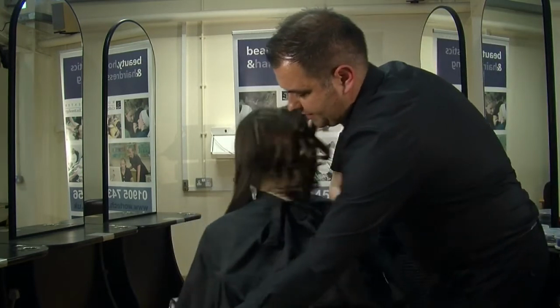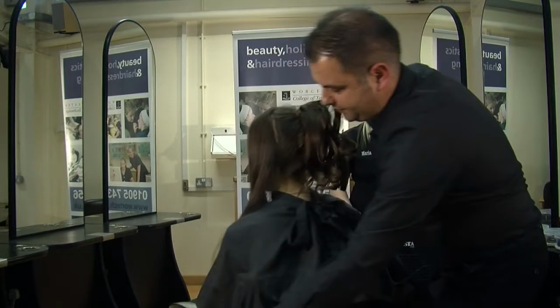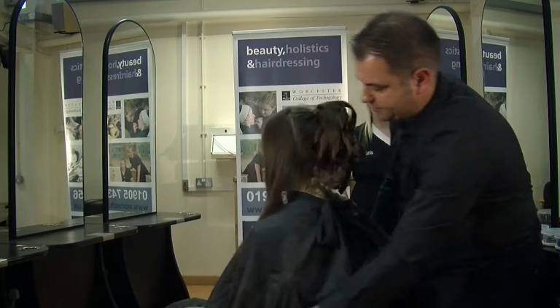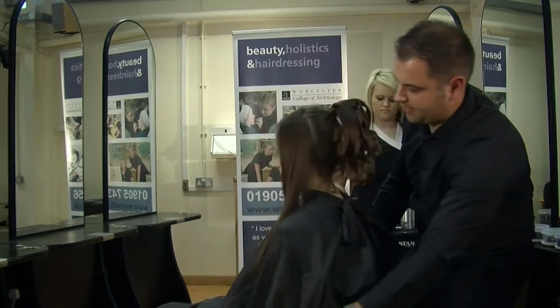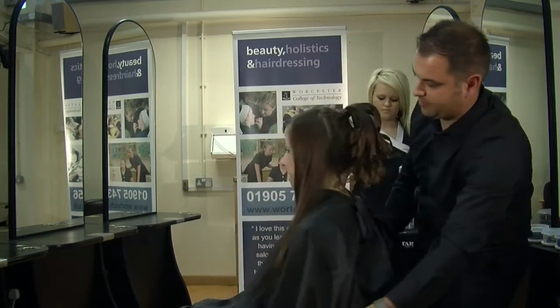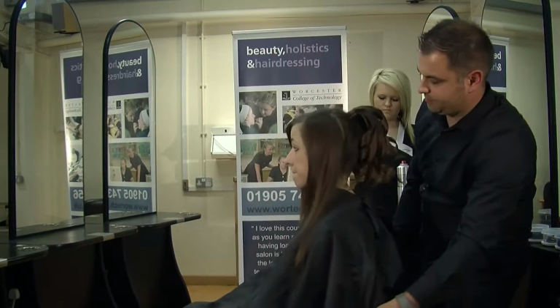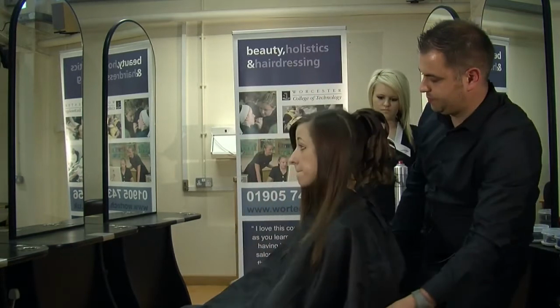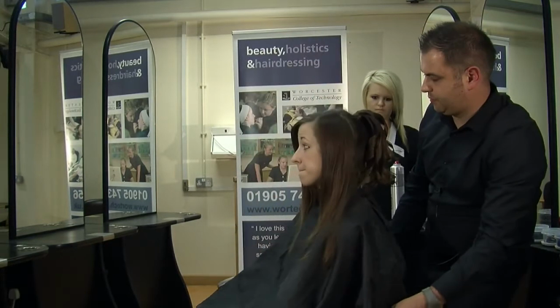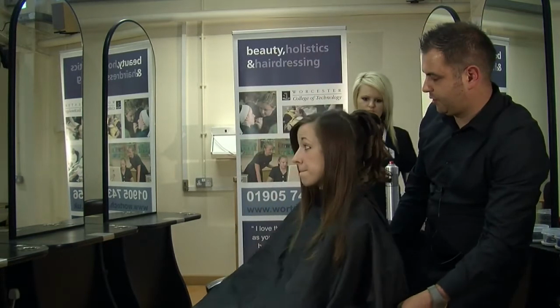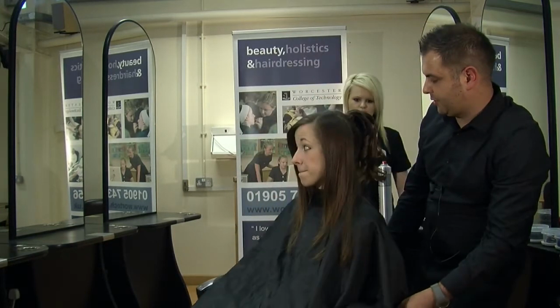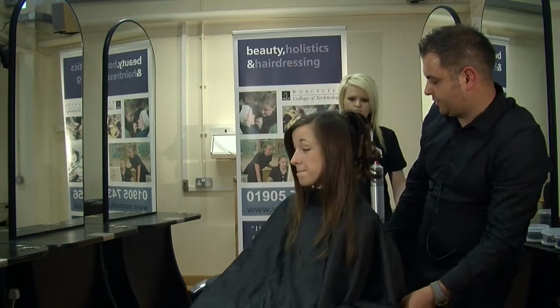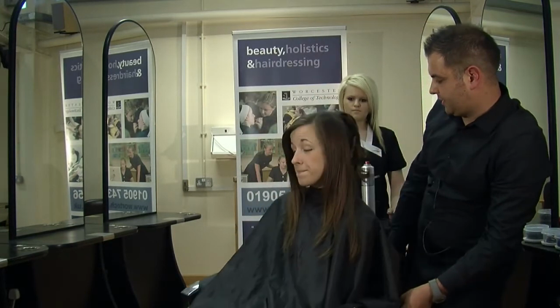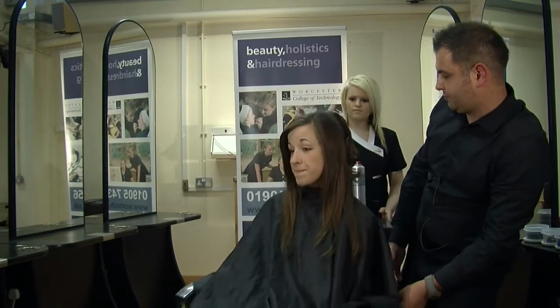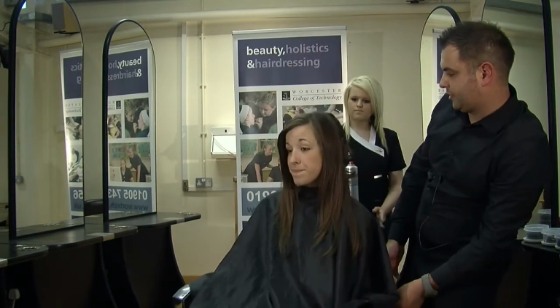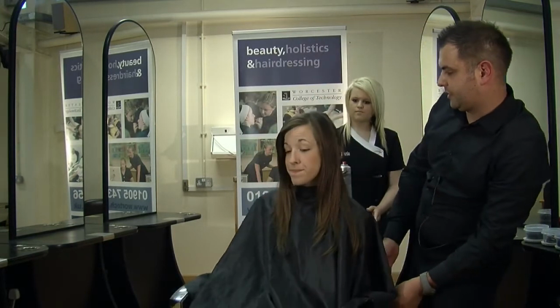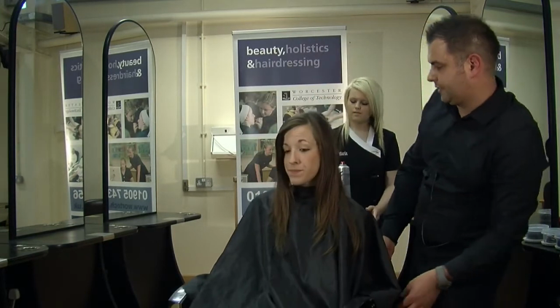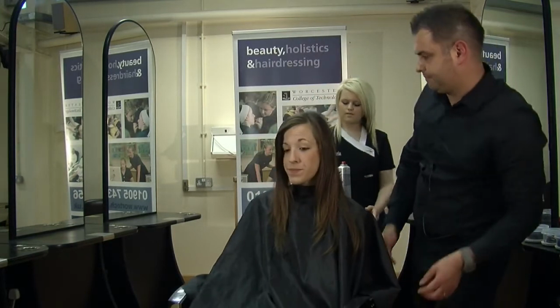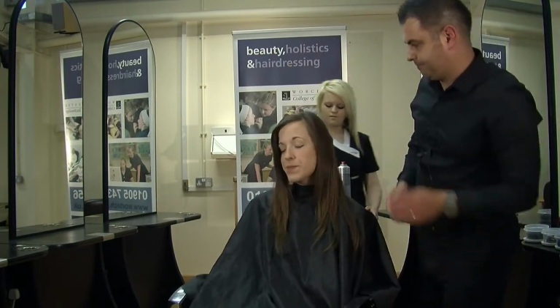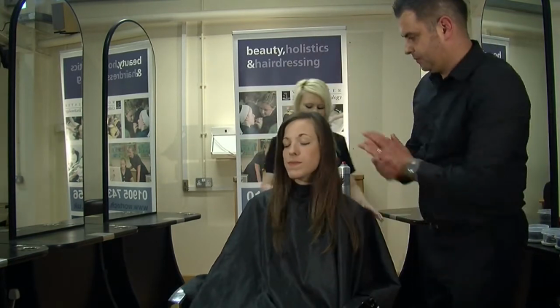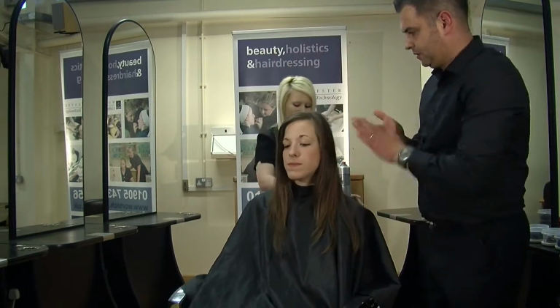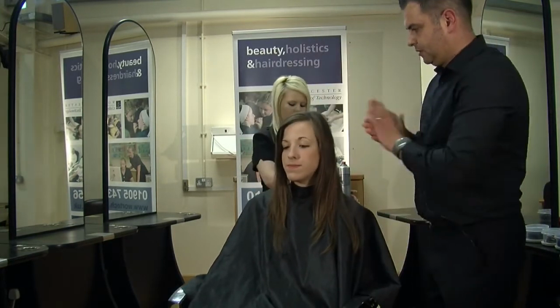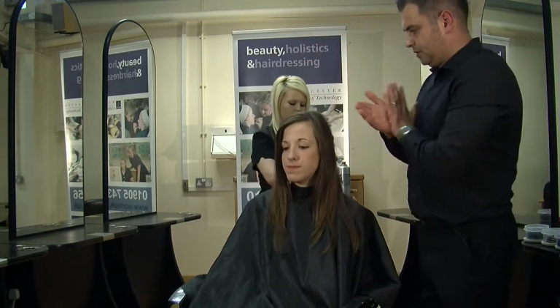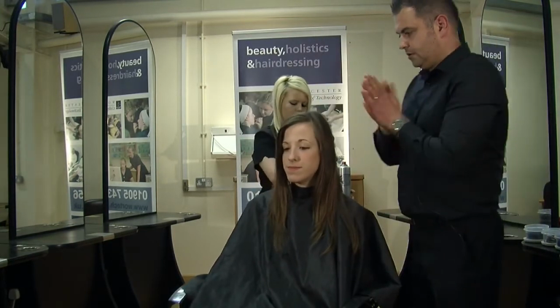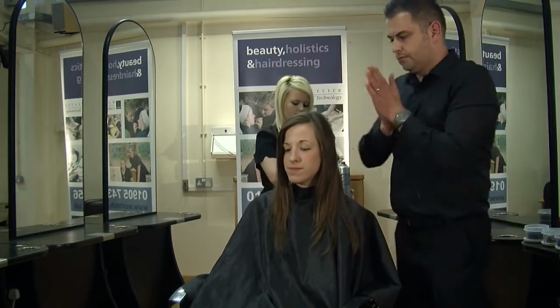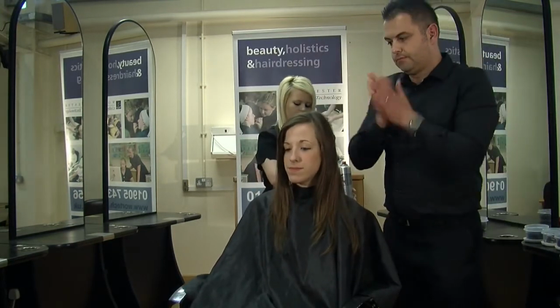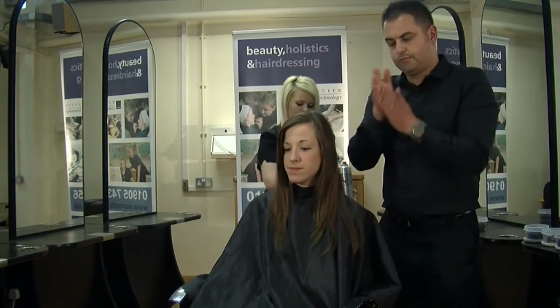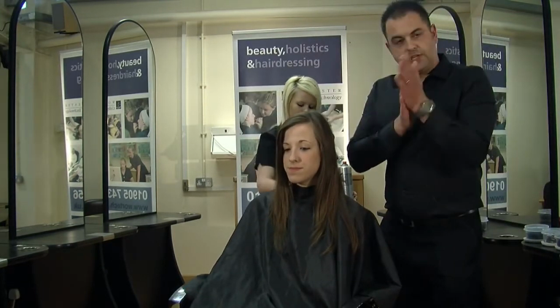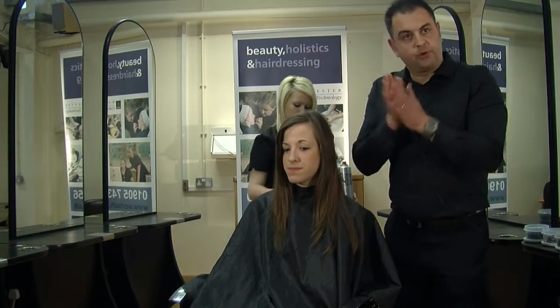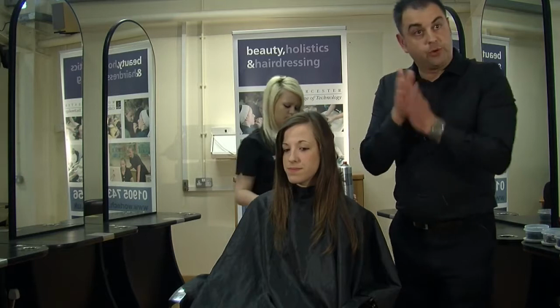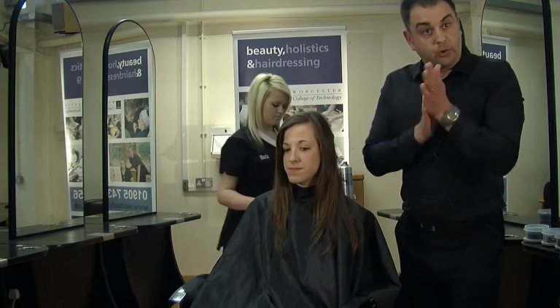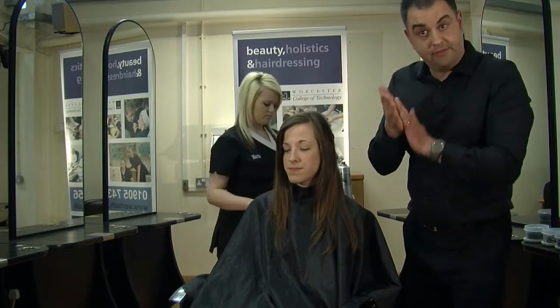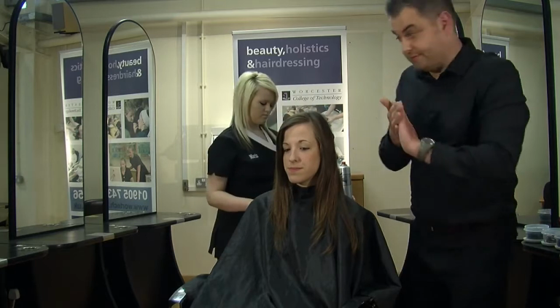So the next phase of the hair up — we've got our ponytail, we've put our curl in, and now we're going to put our quiff in.